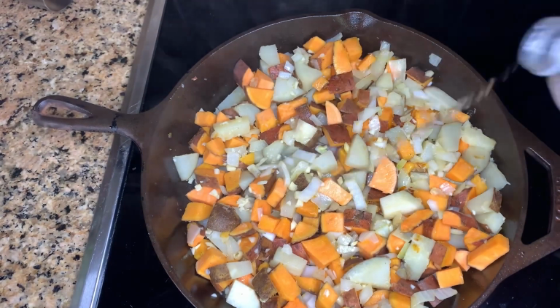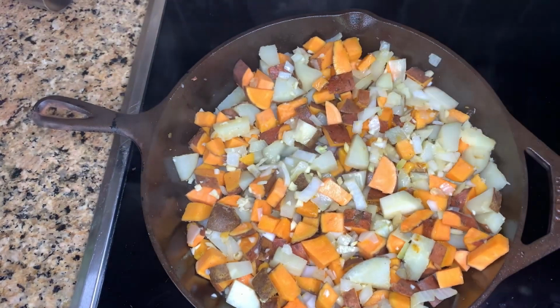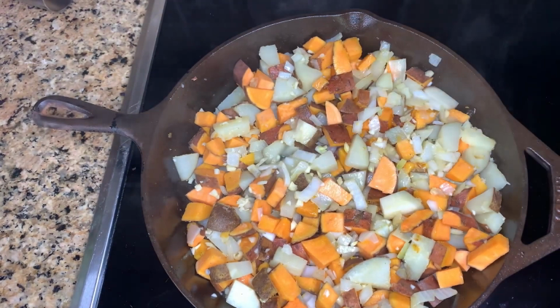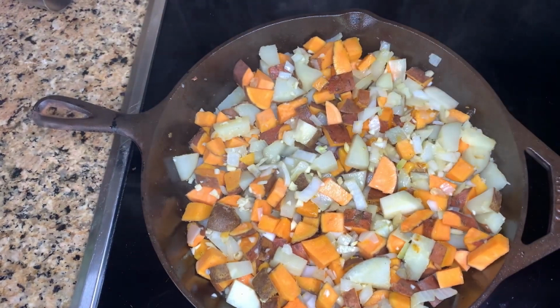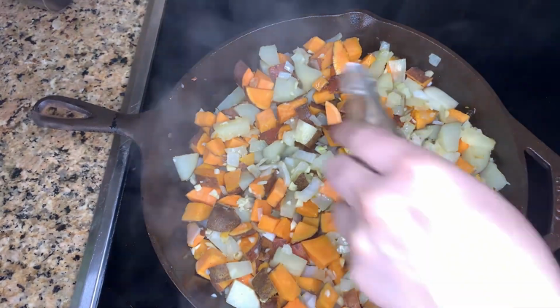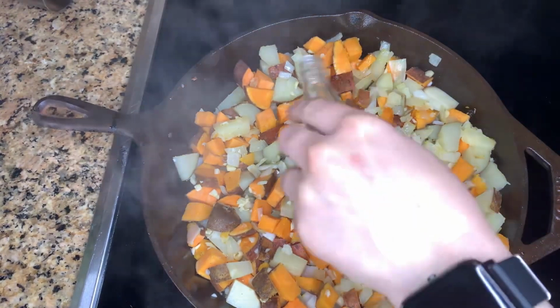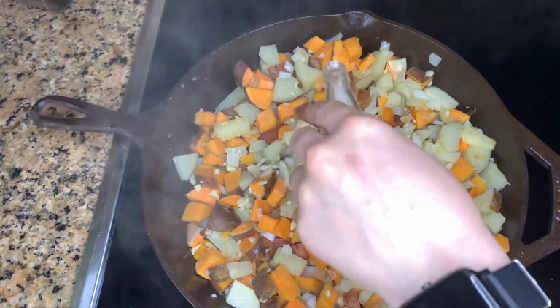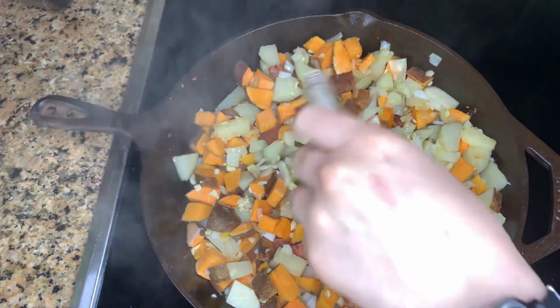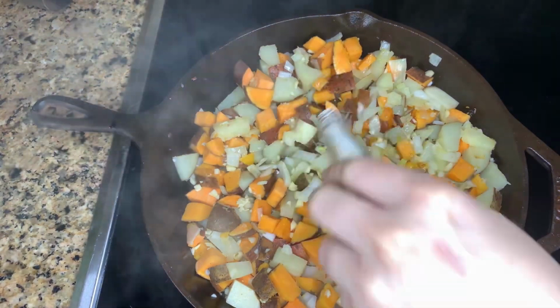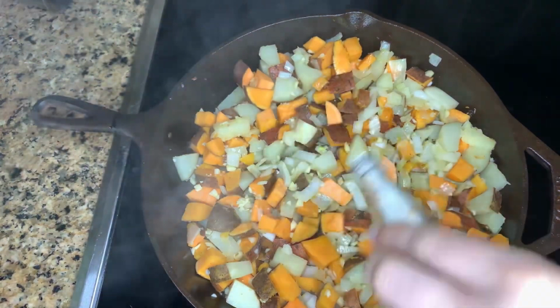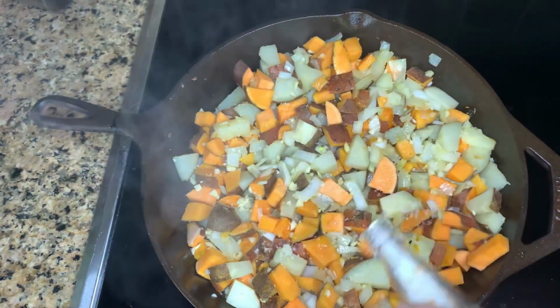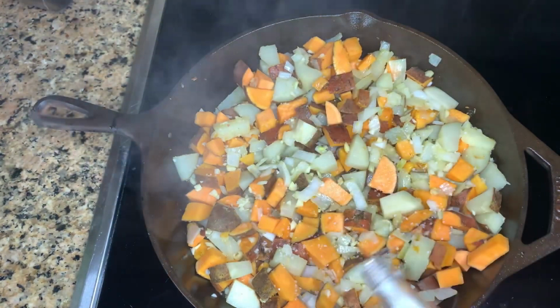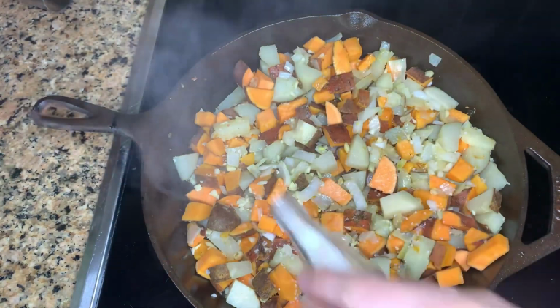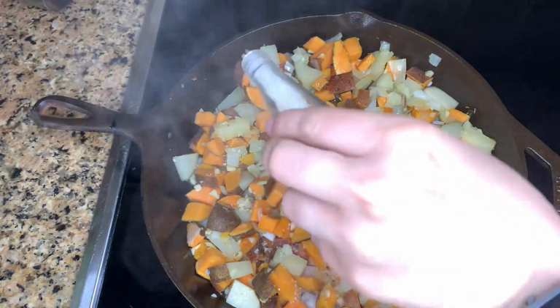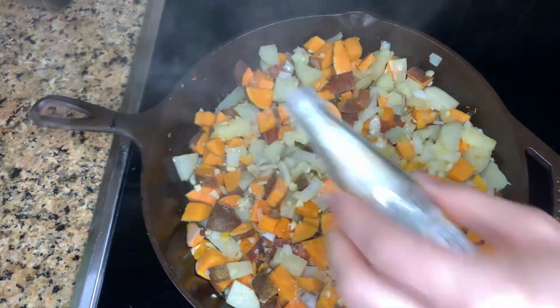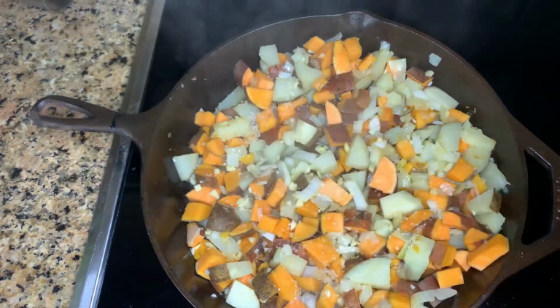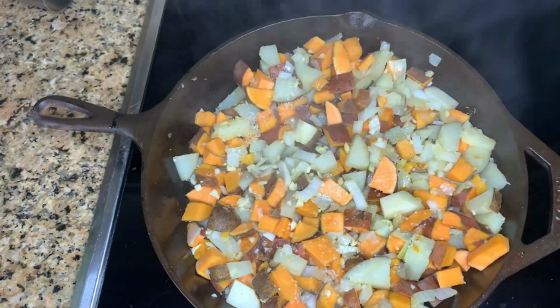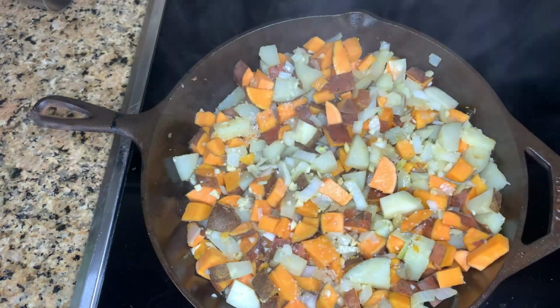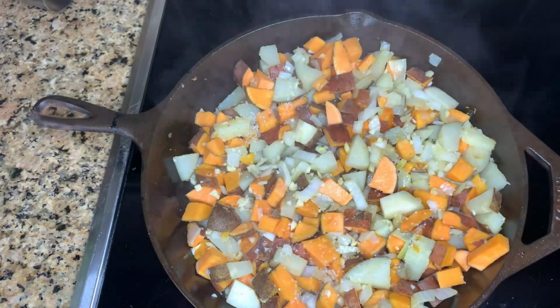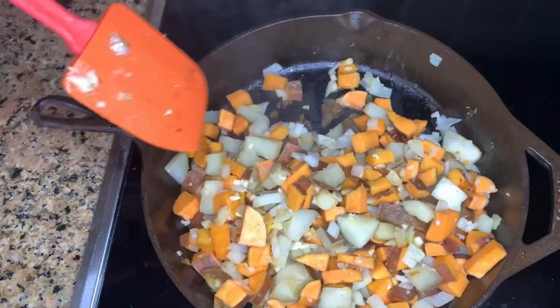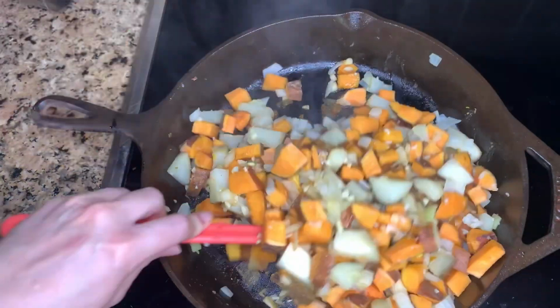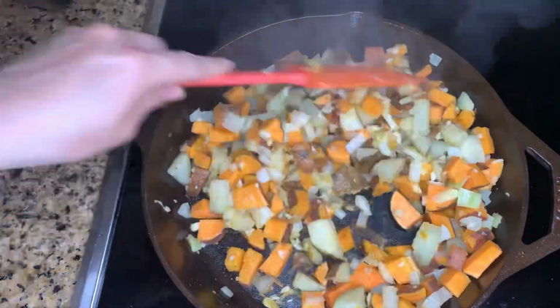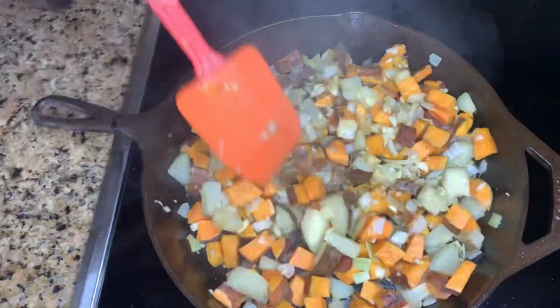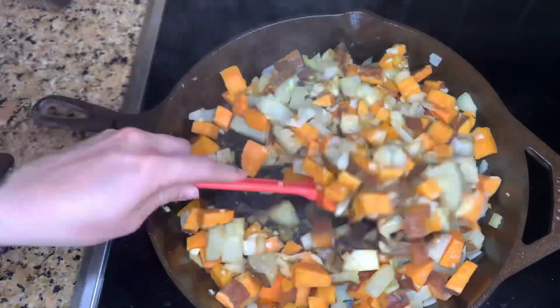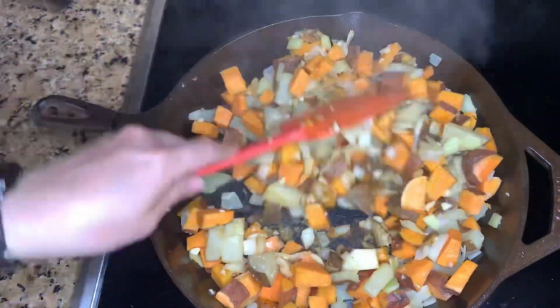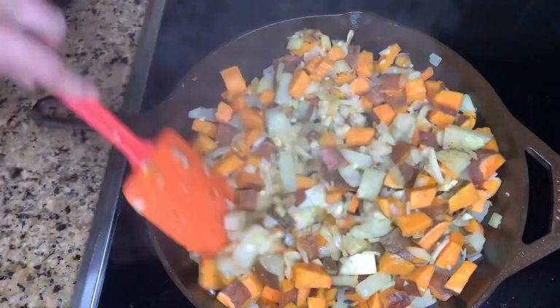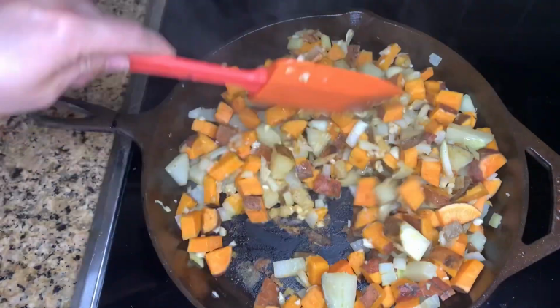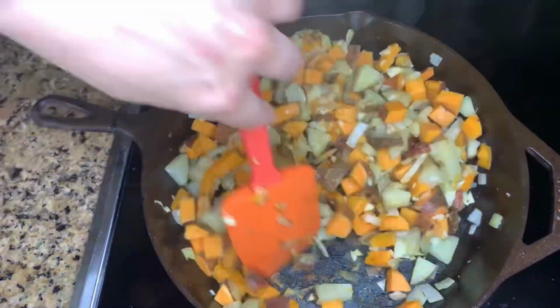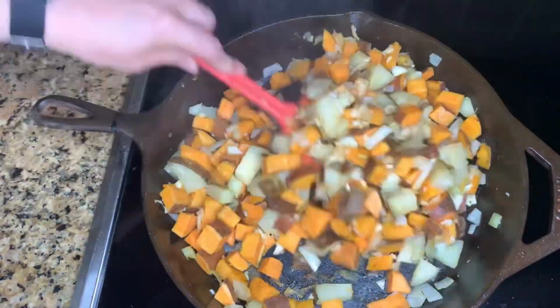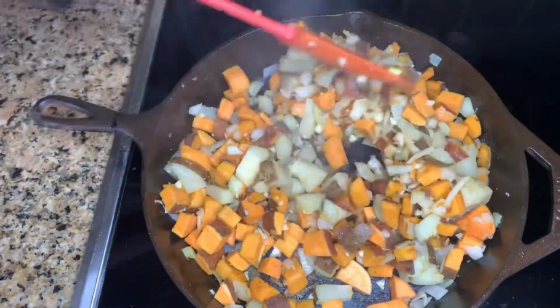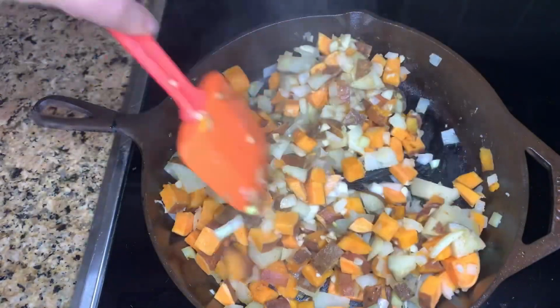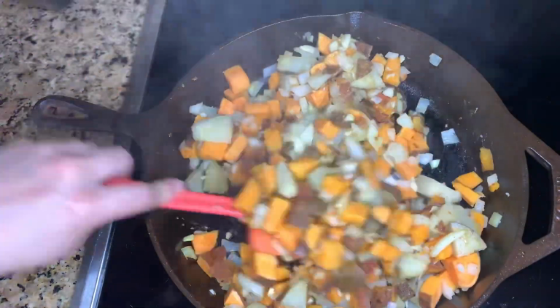Now I'm adding a little bit more water just to help it keep cooking, and I'm also adding some garlic salt. Then just giving everything a really good mix.